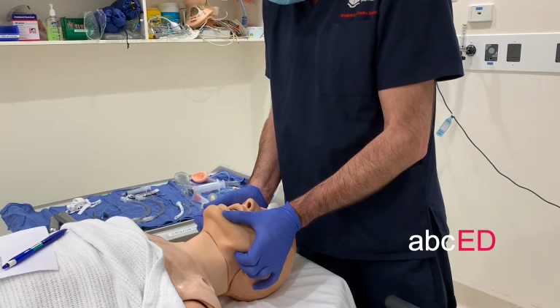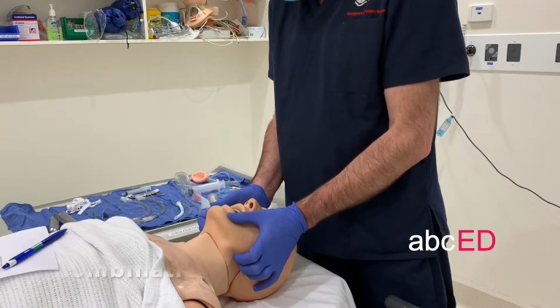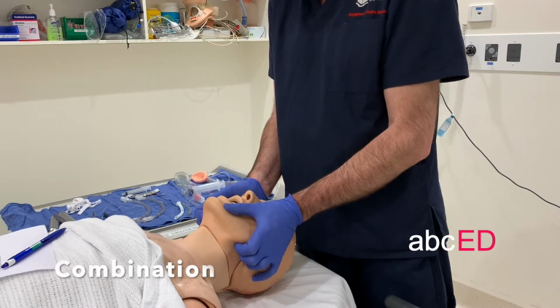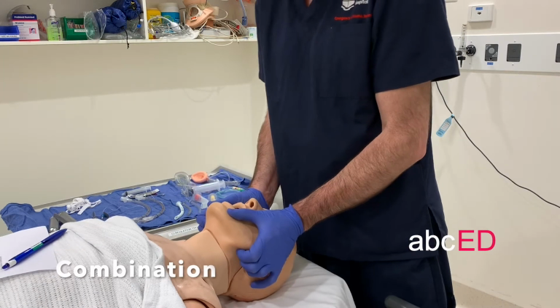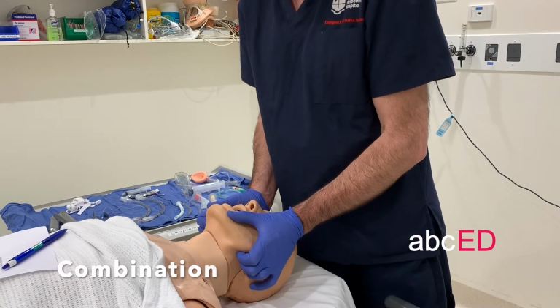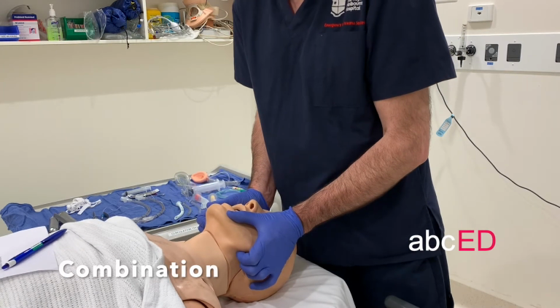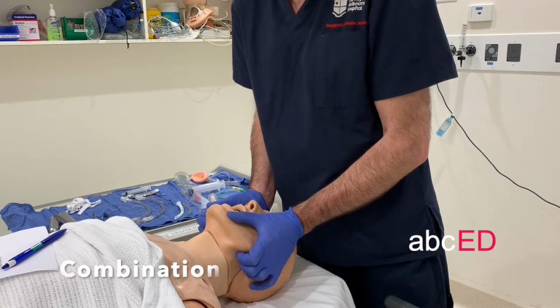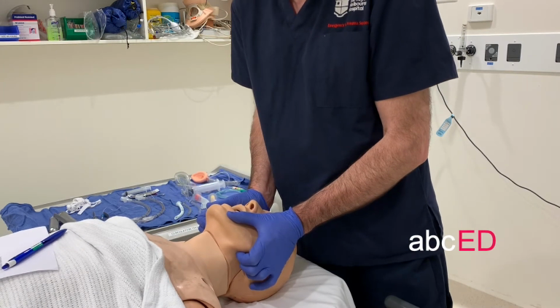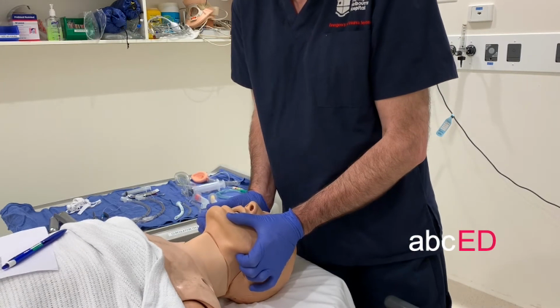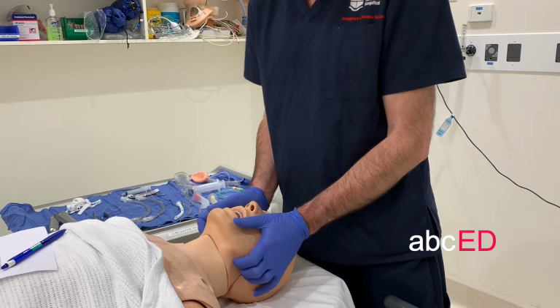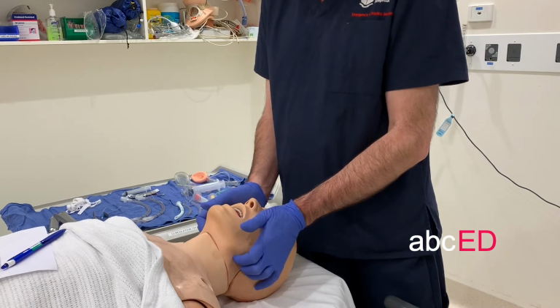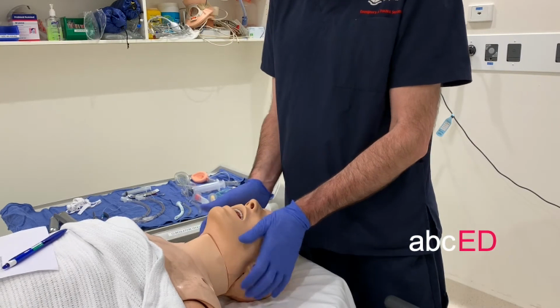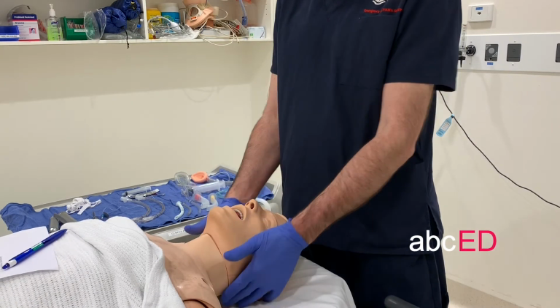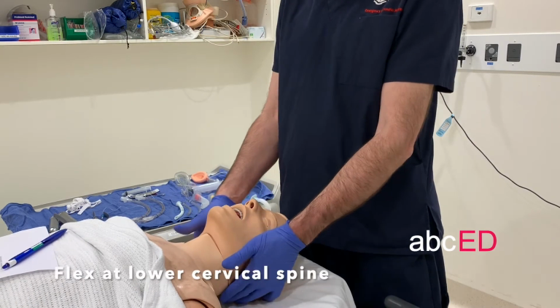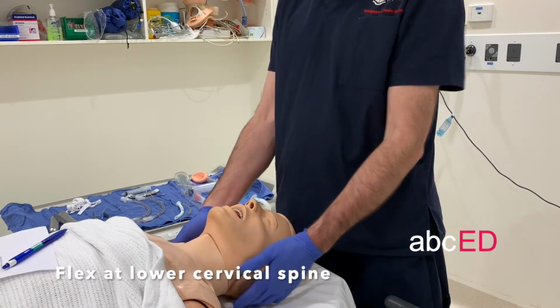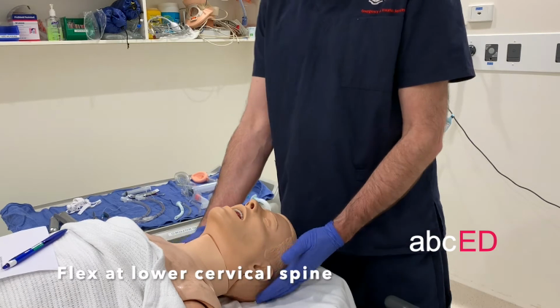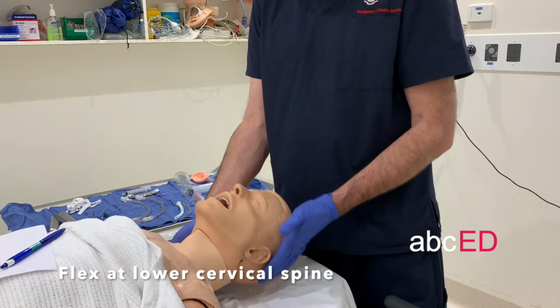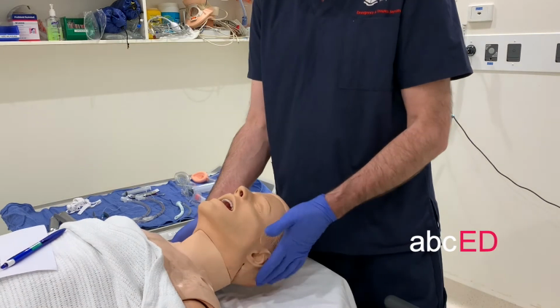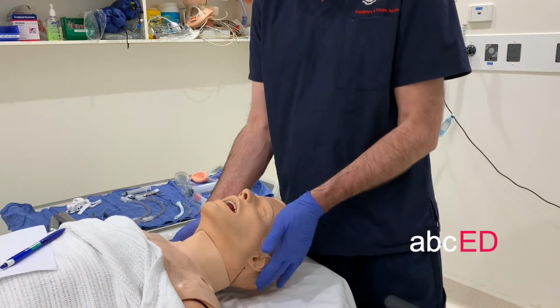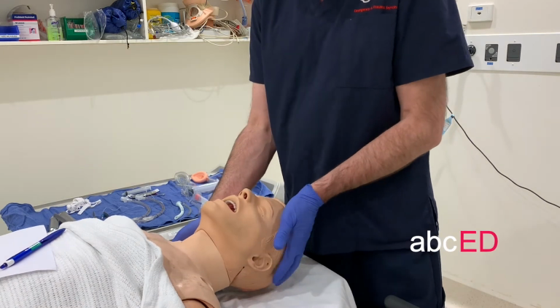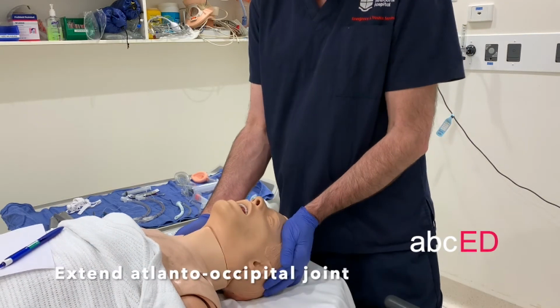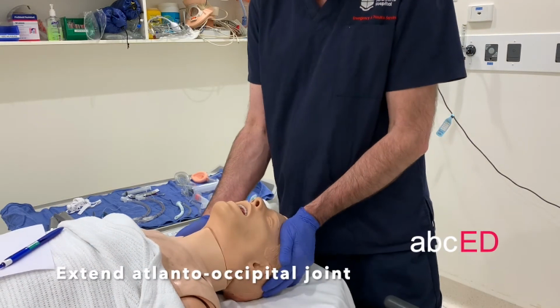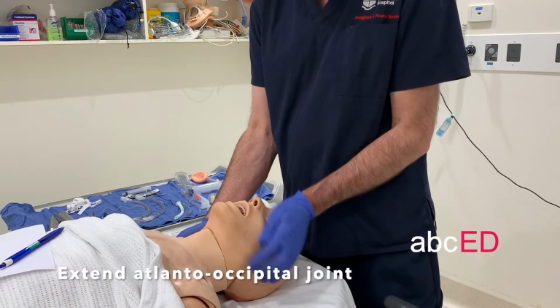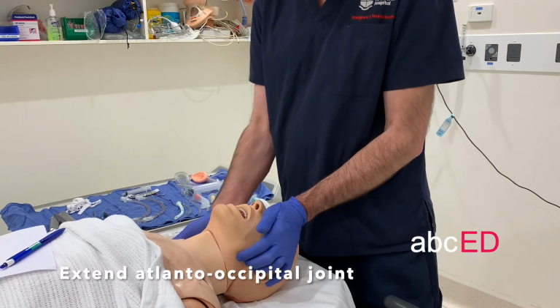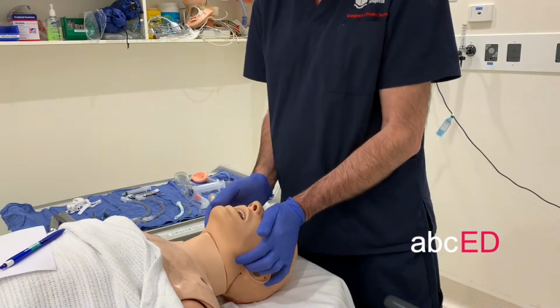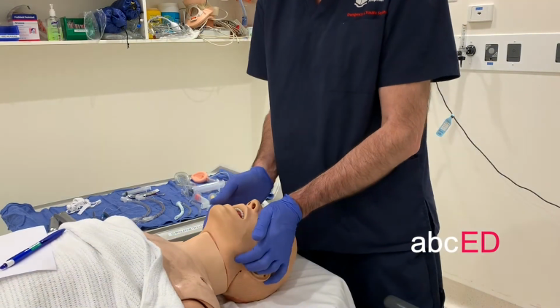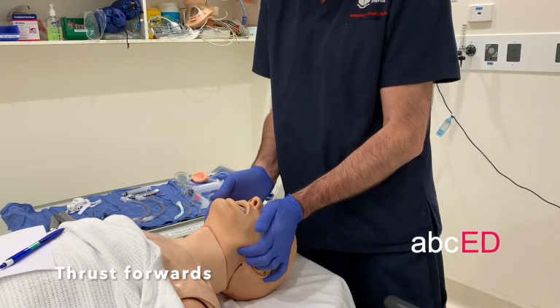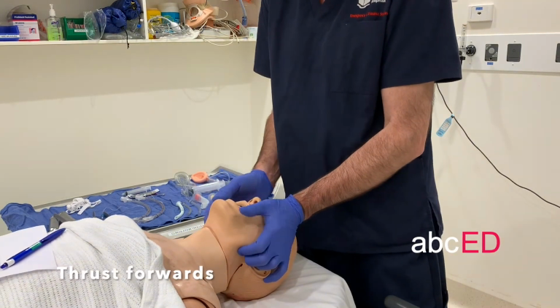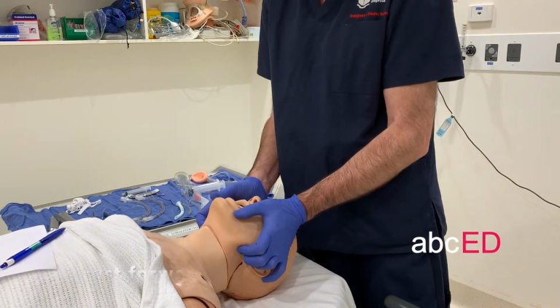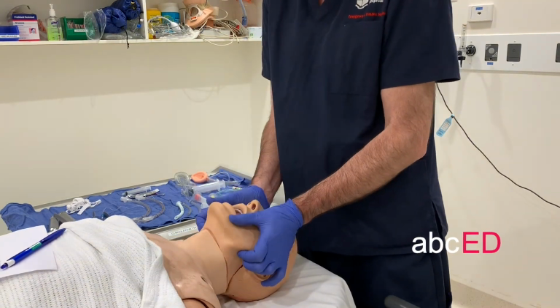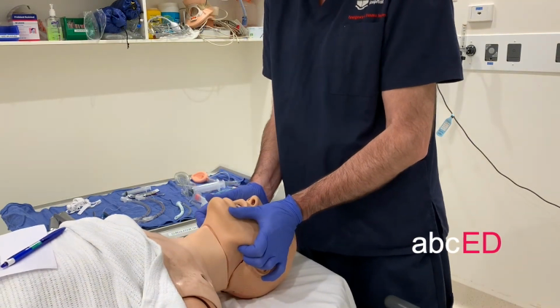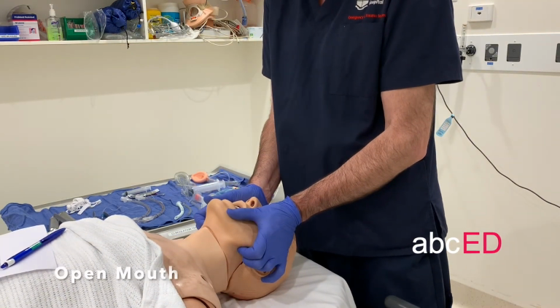This is a combination move, which is flexion, extension, jaw thrust, open.